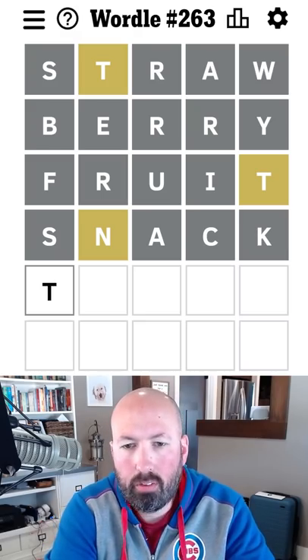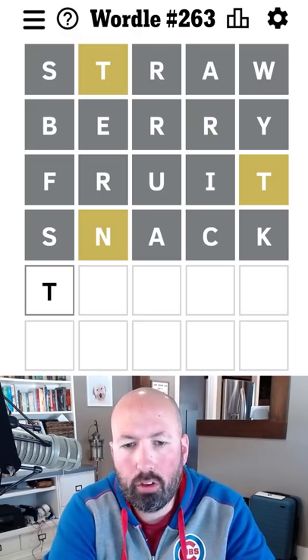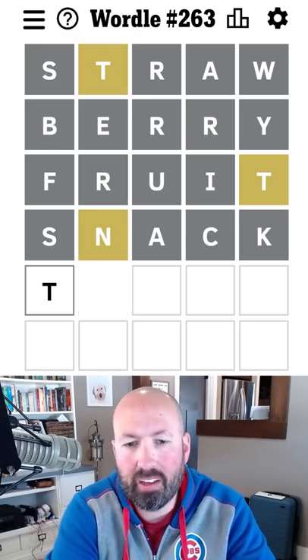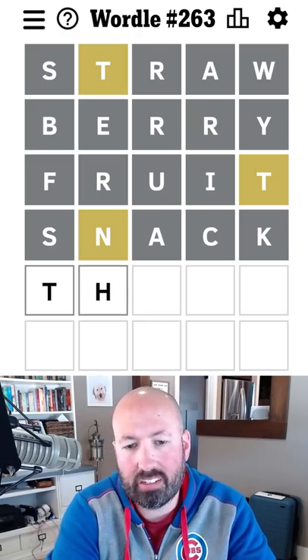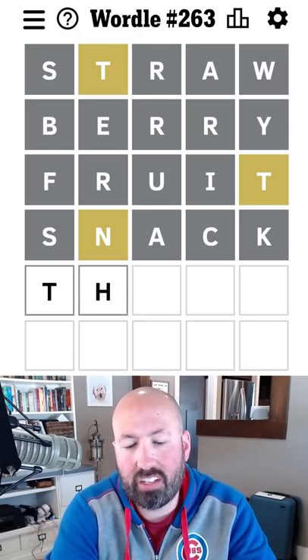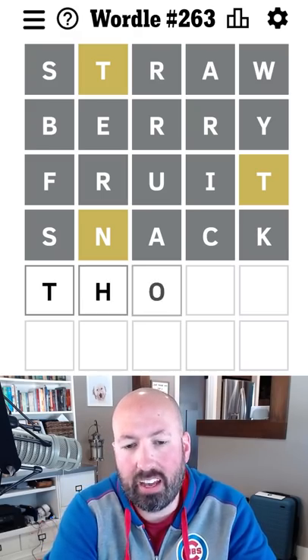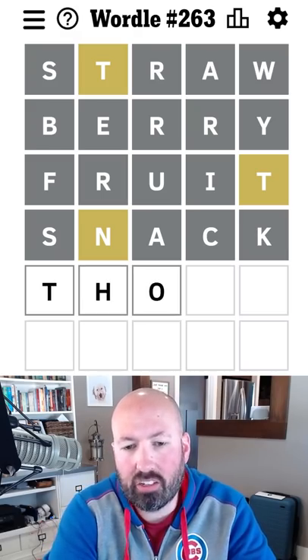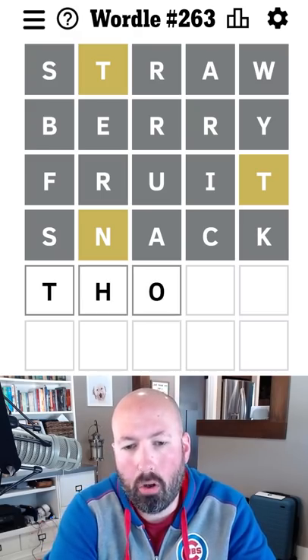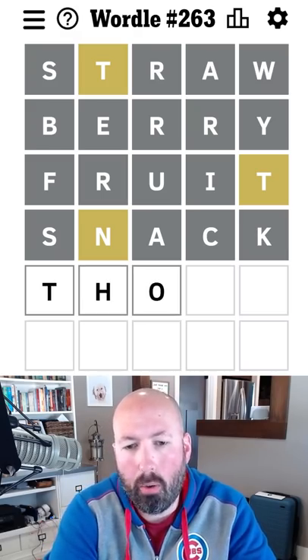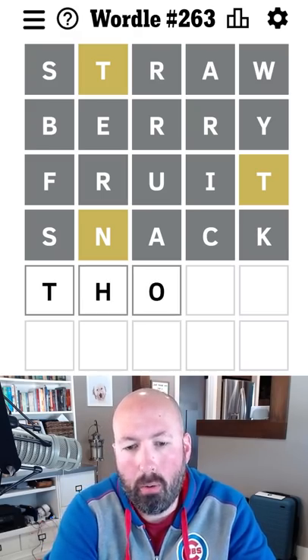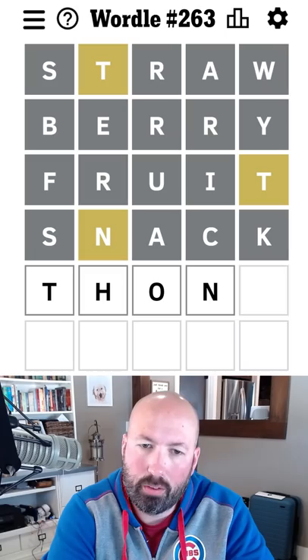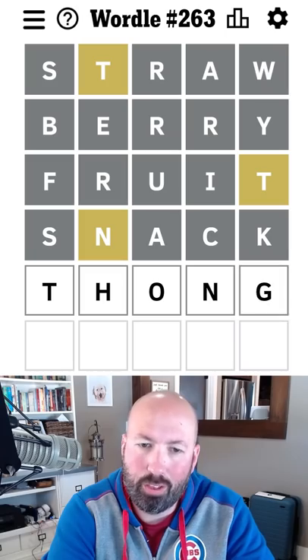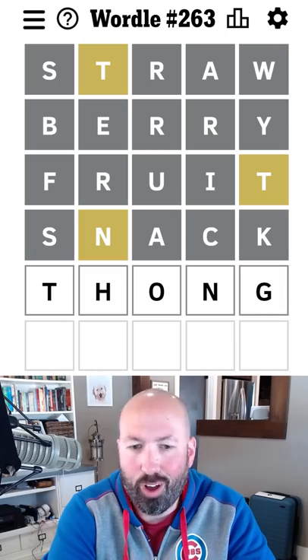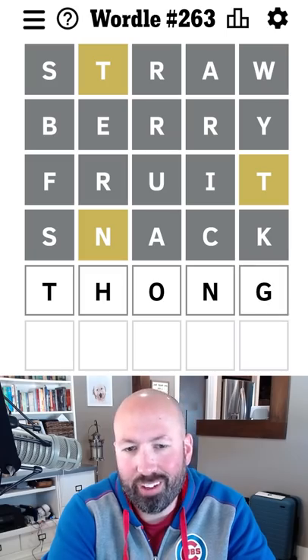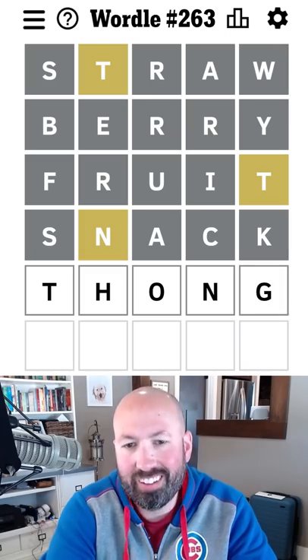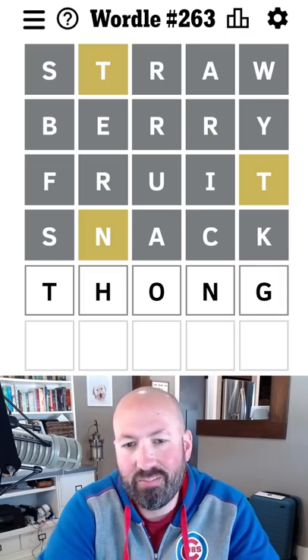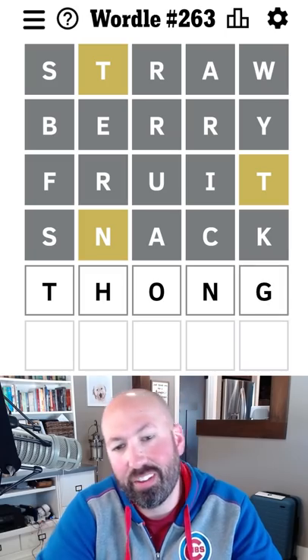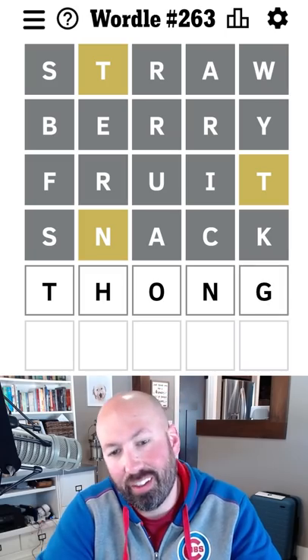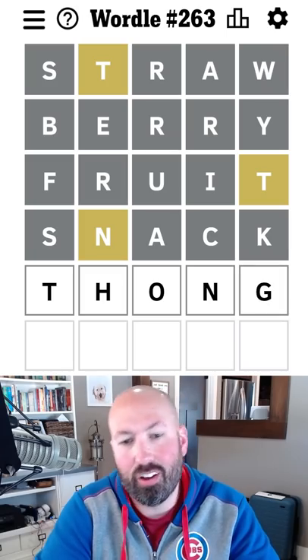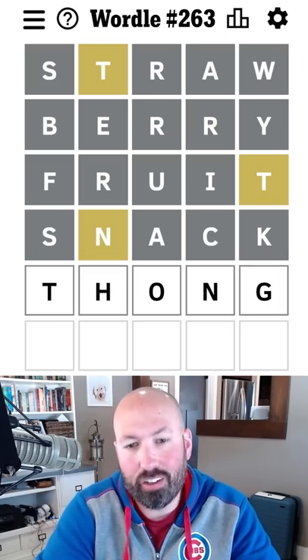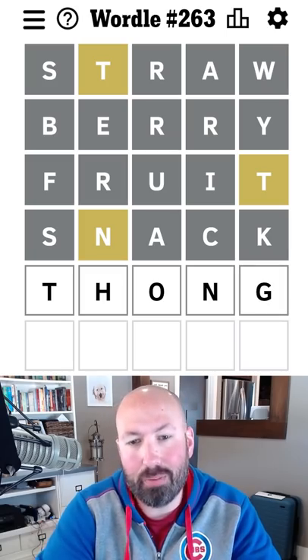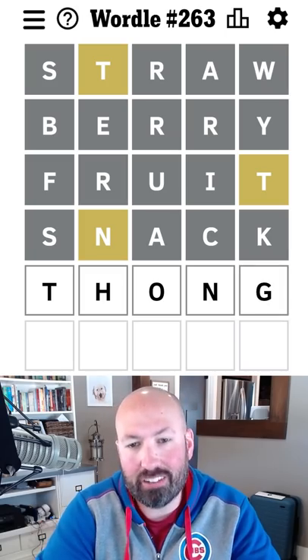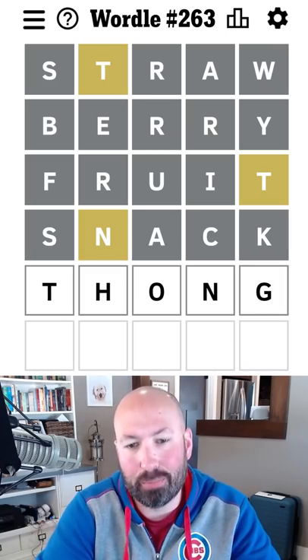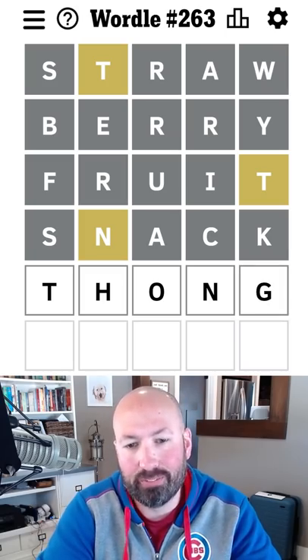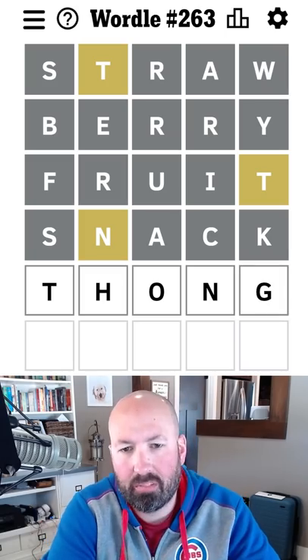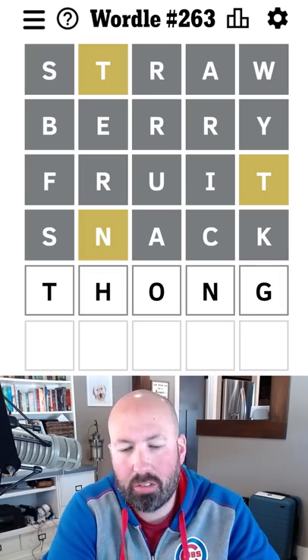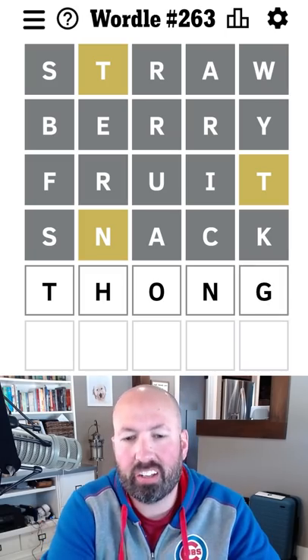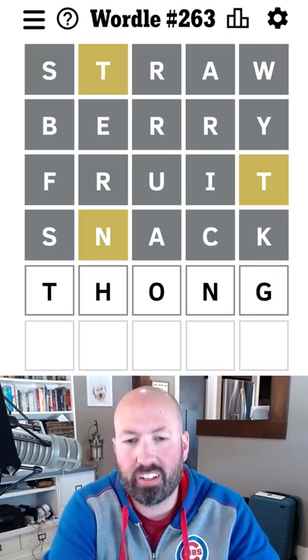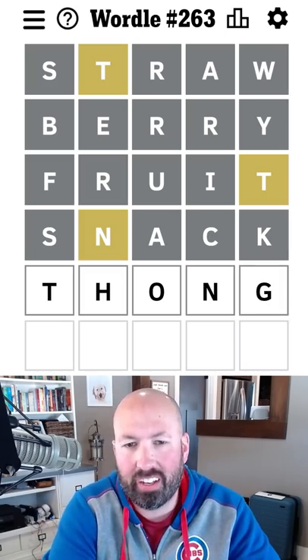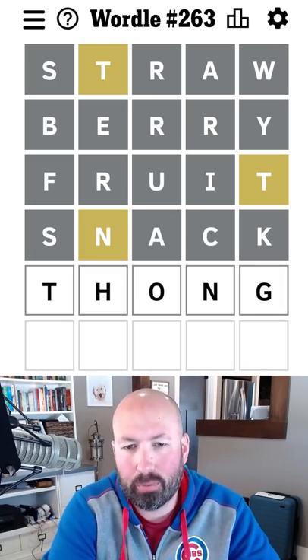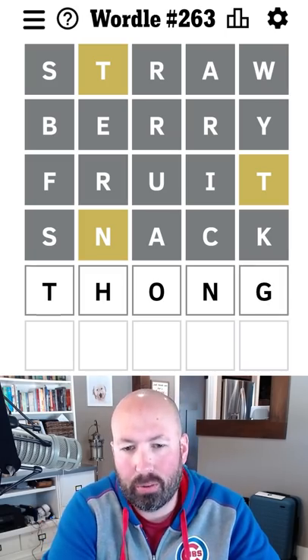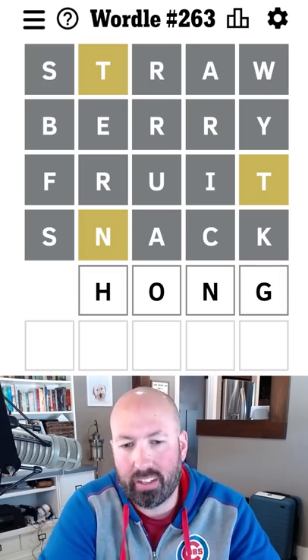Could be like T-H-O — thong. Thong is possible. Seems like a good guess, we'll go with that.